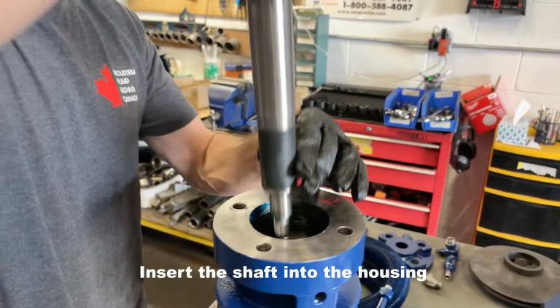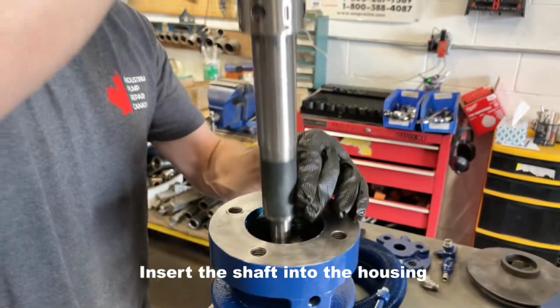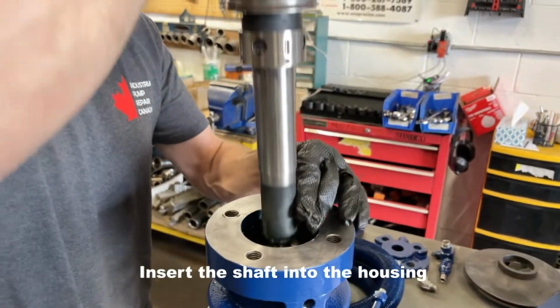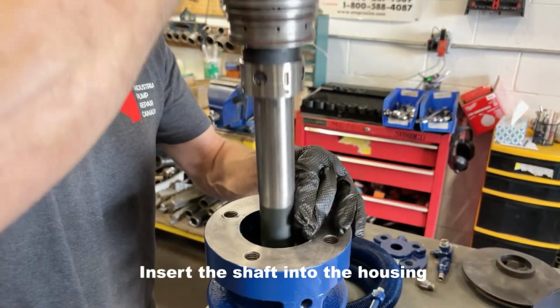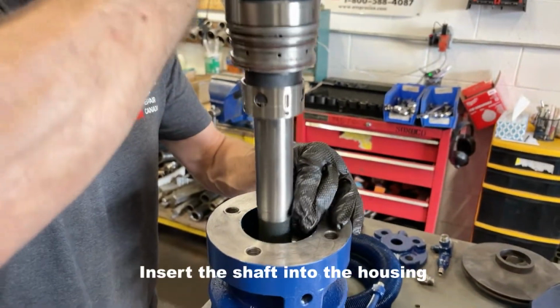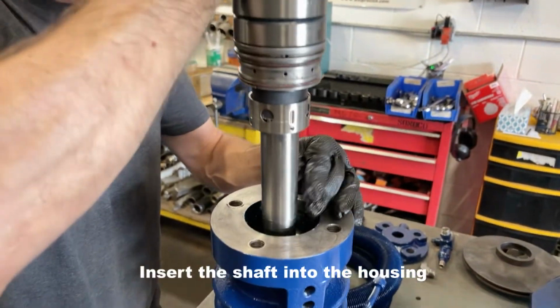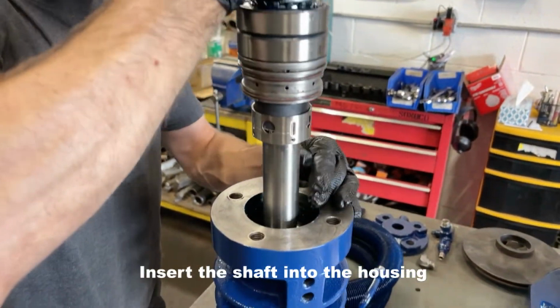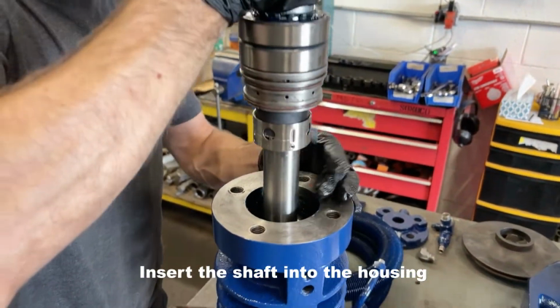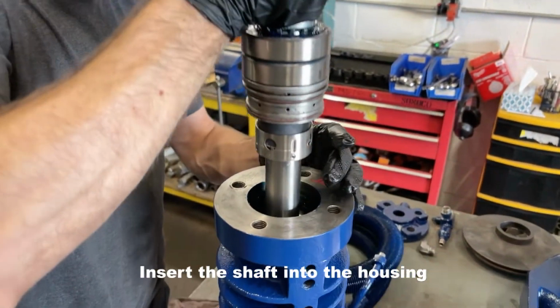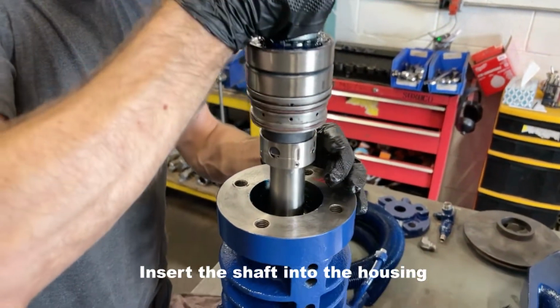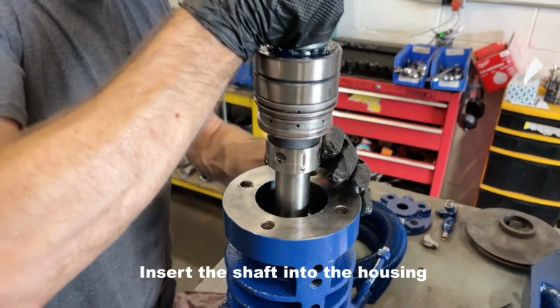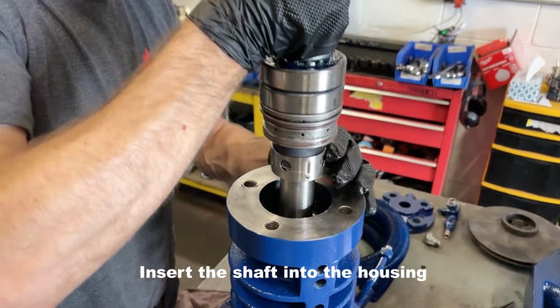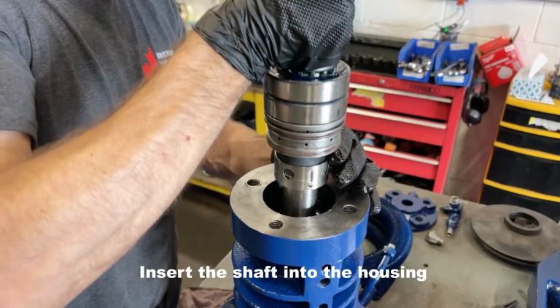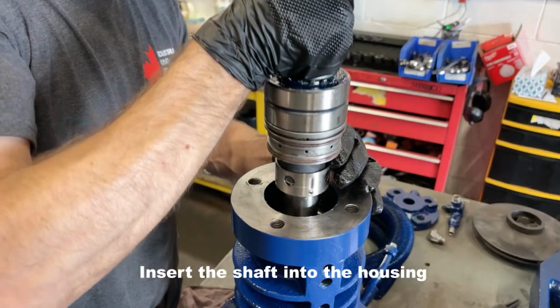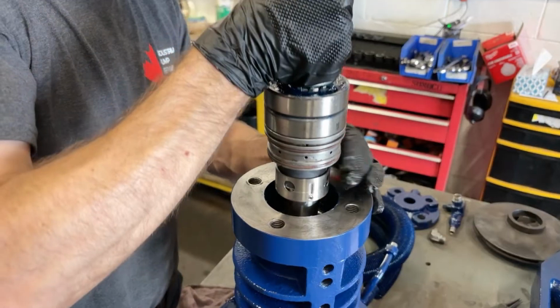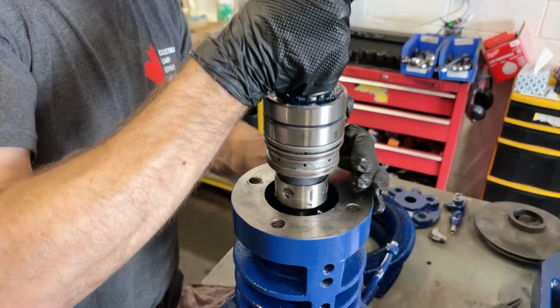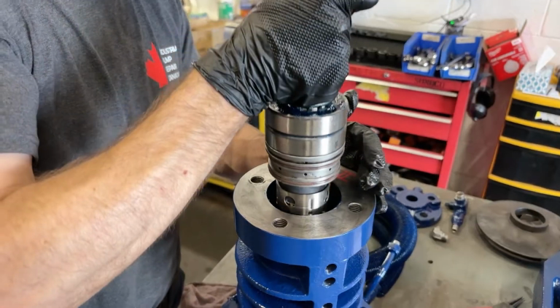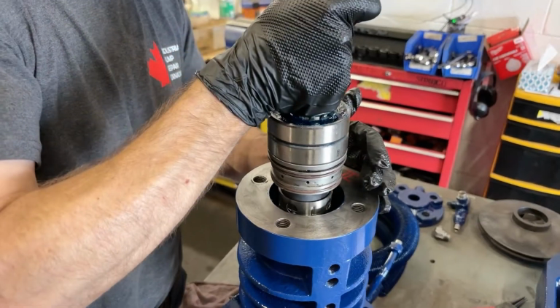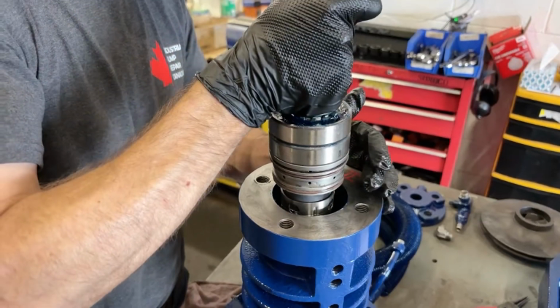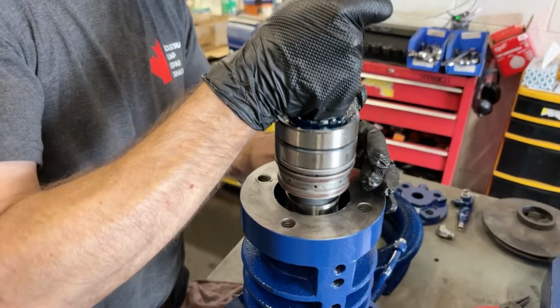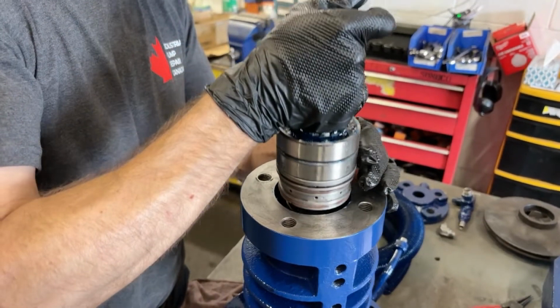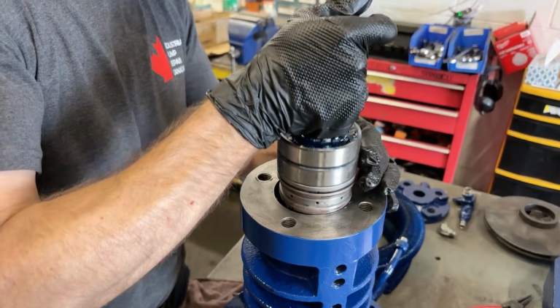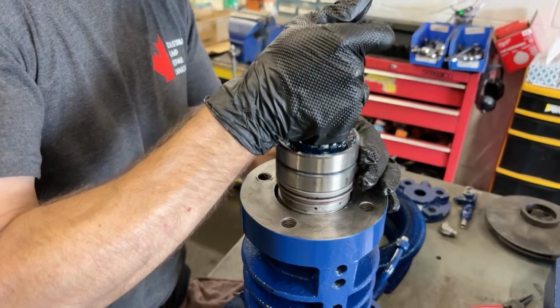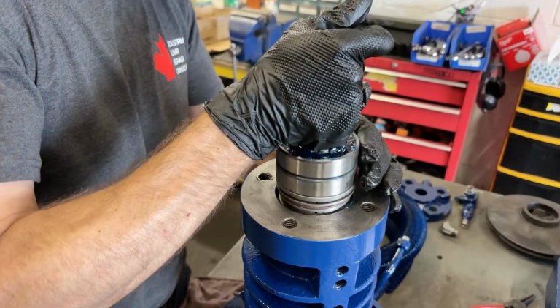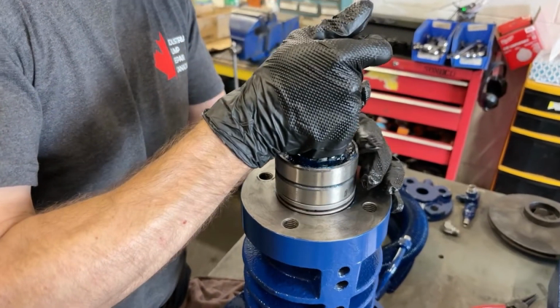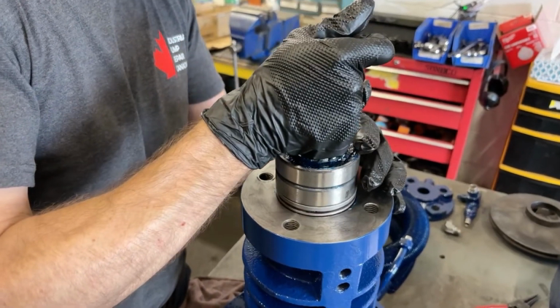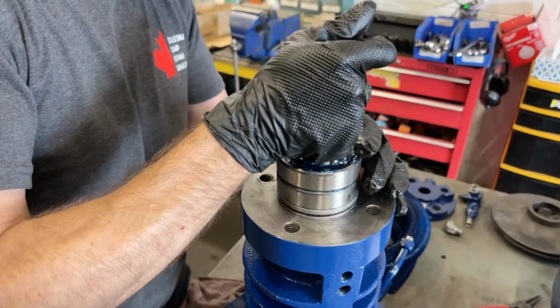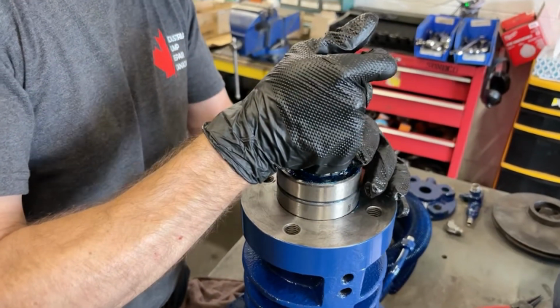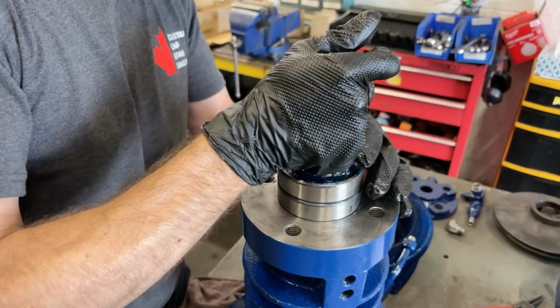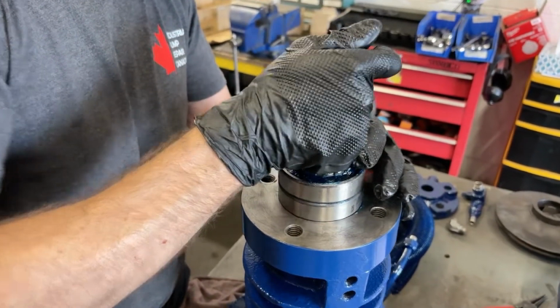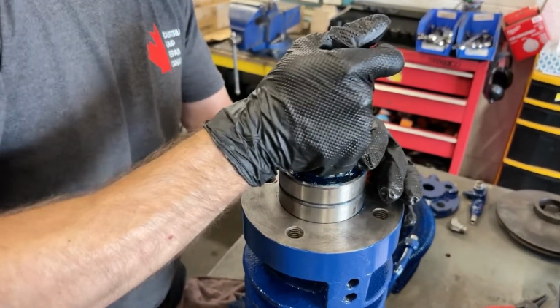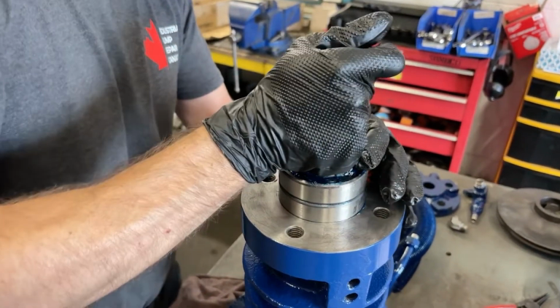Install the shaft into the housing, then slide onto the bearing carefully, making sure it does not tear.